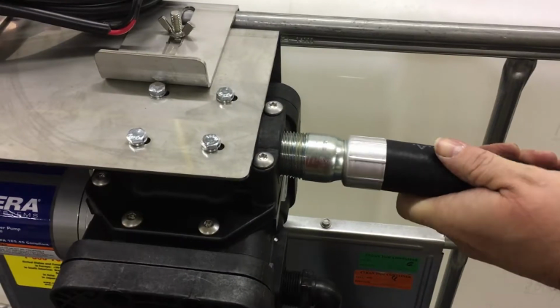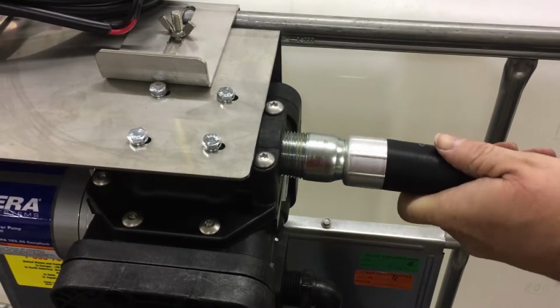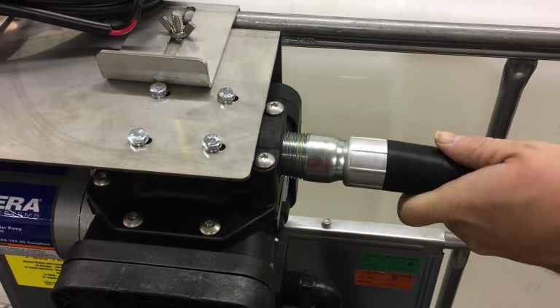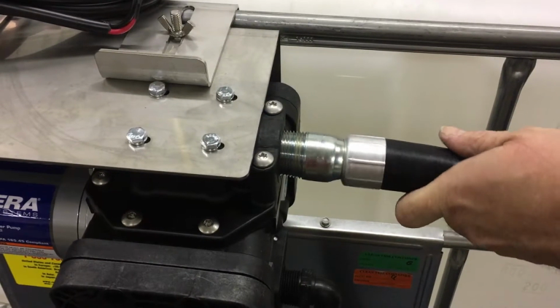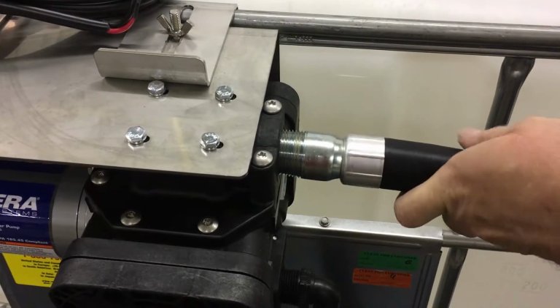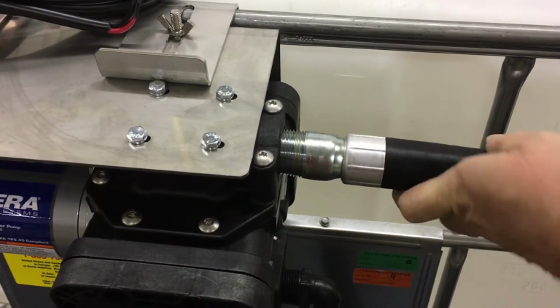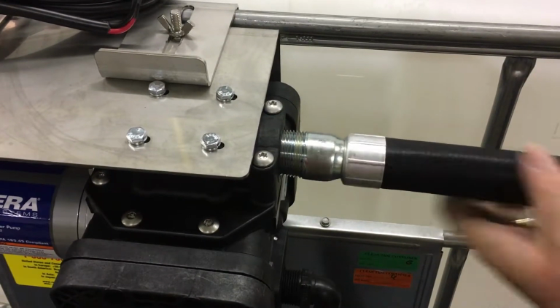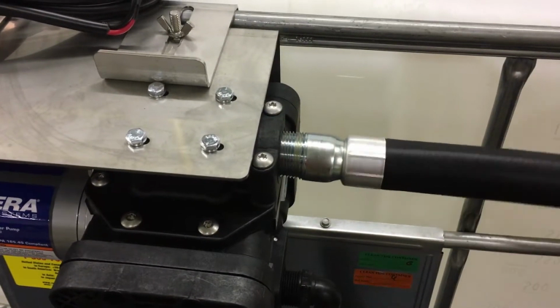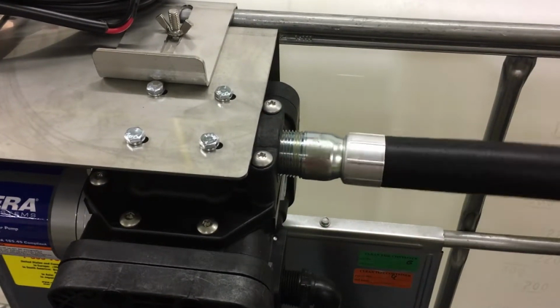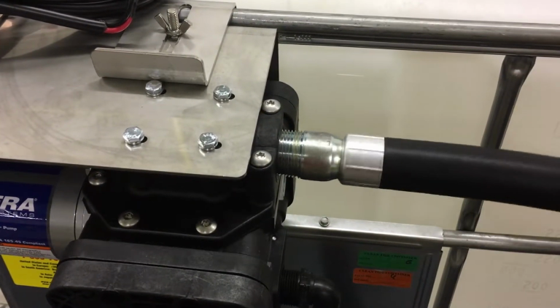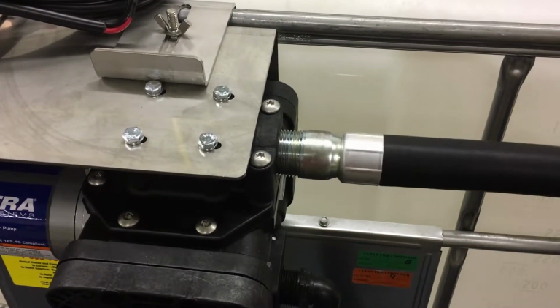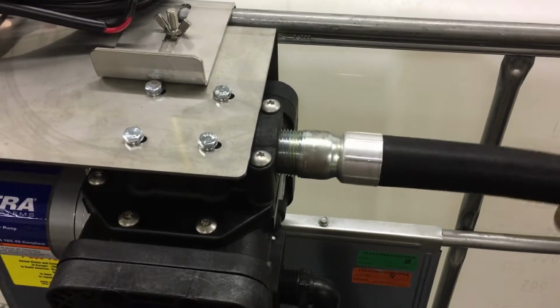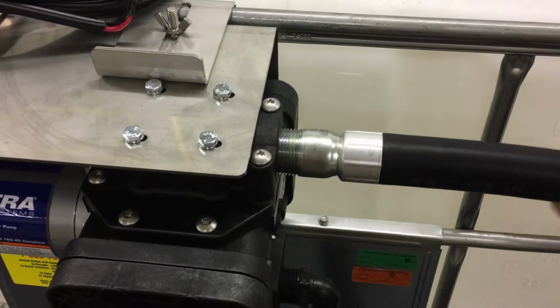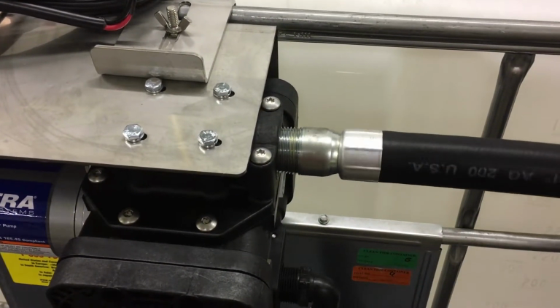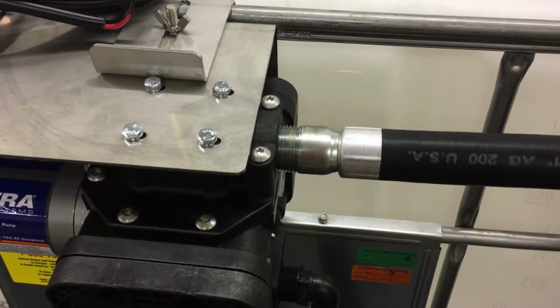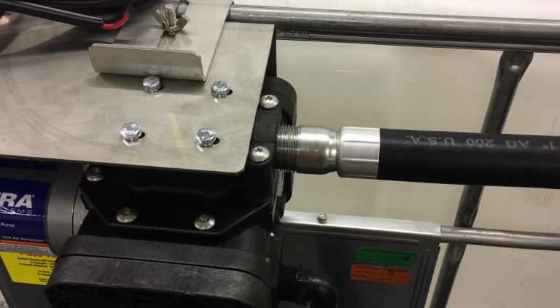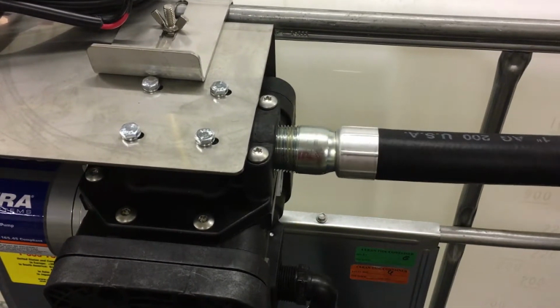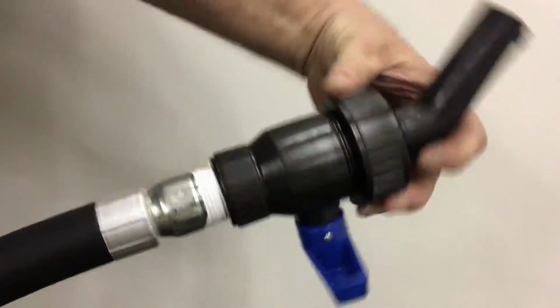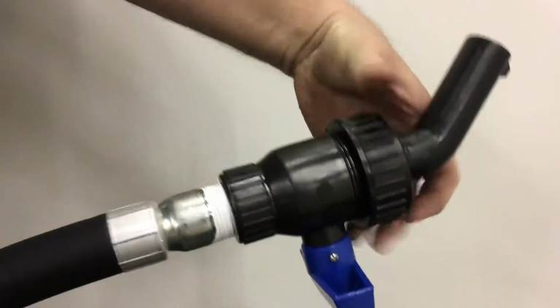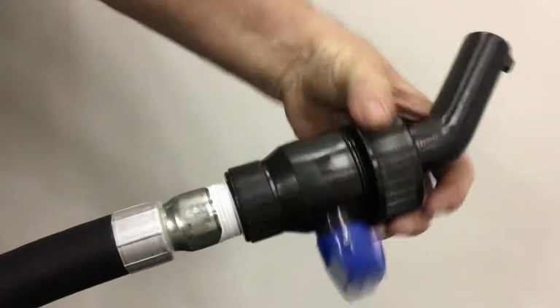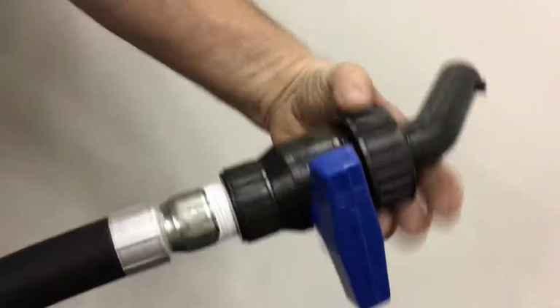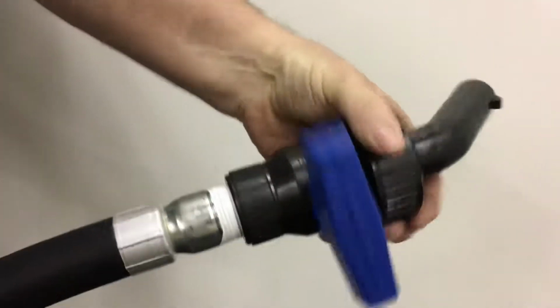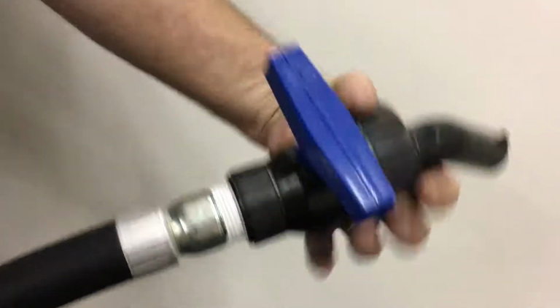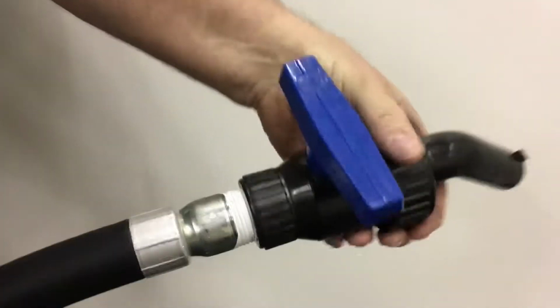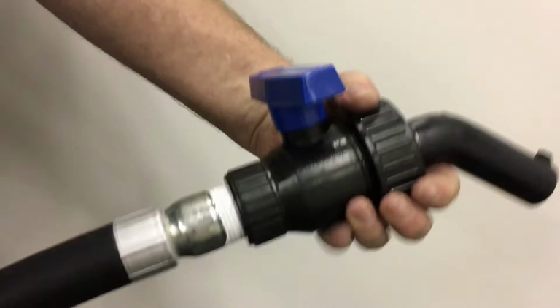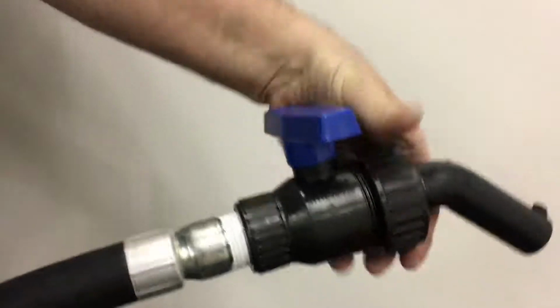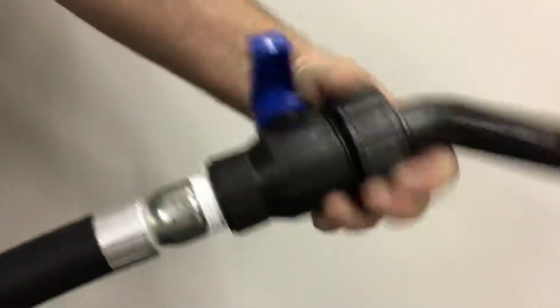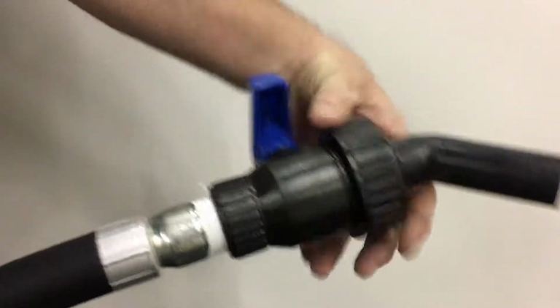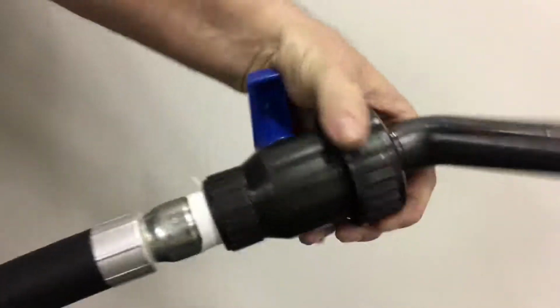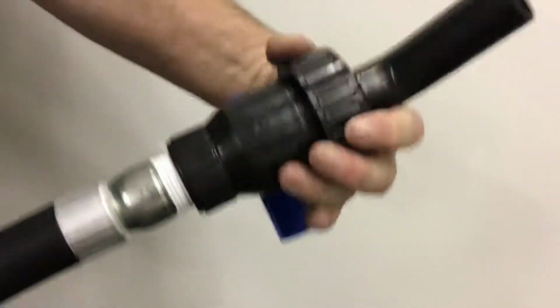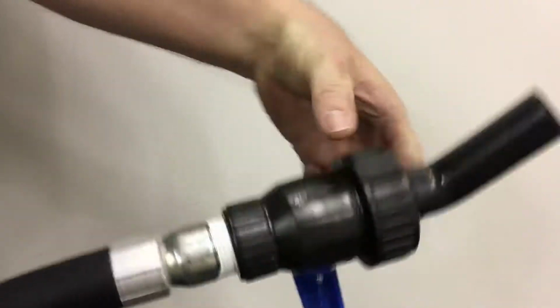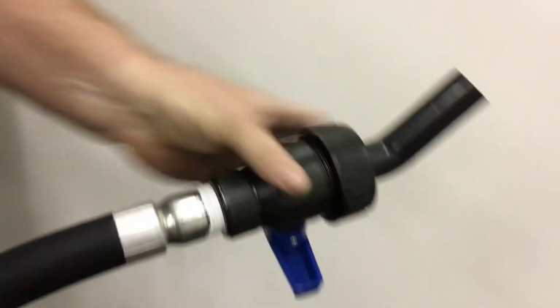Finally, connect the discharge hose to the upper port of the pump, then screw on the nozzle. You're ready to use your cage pump.